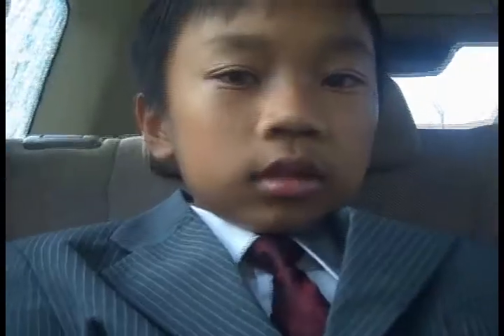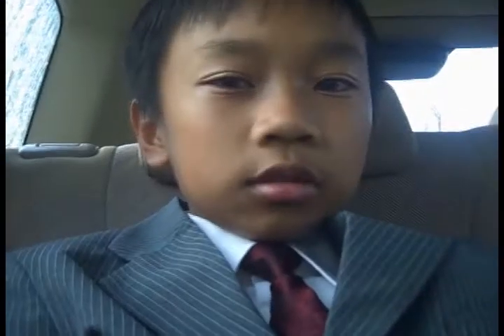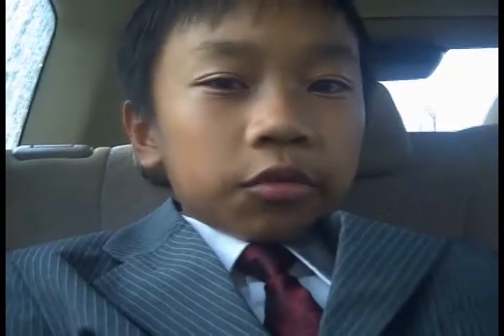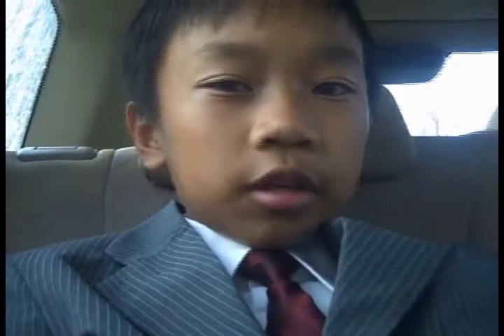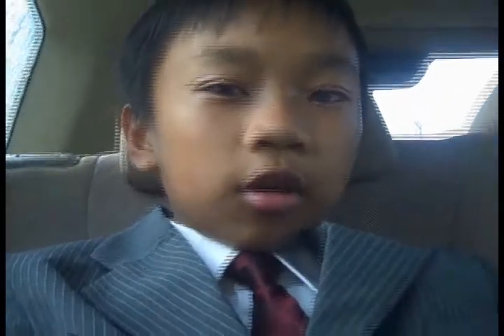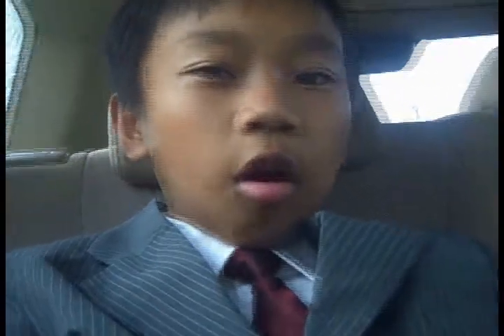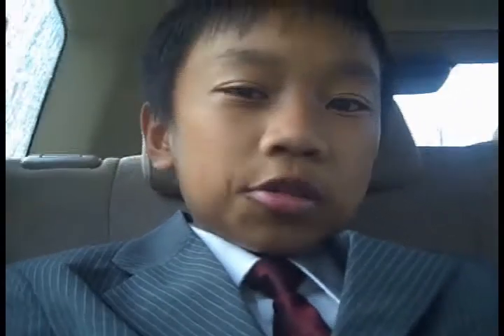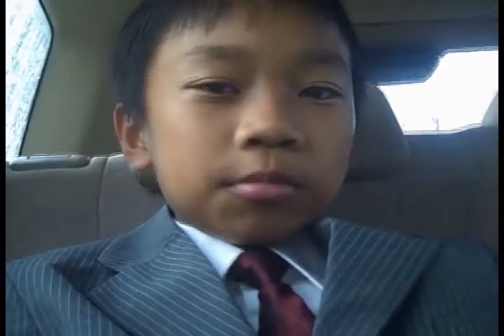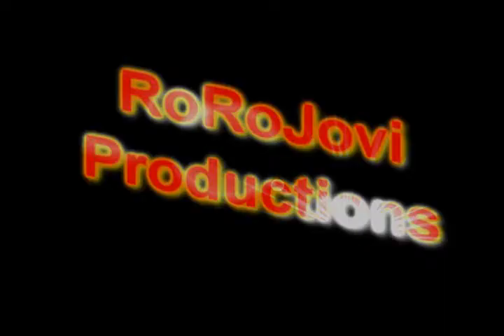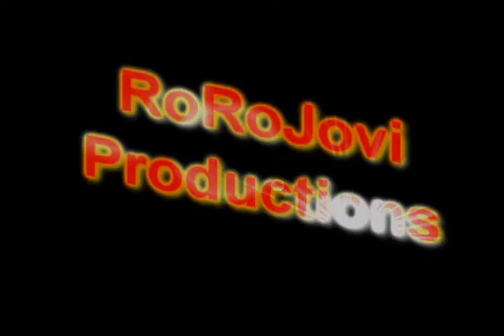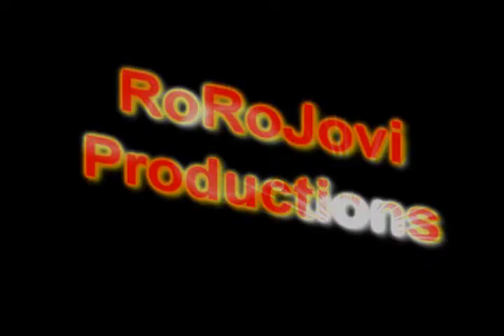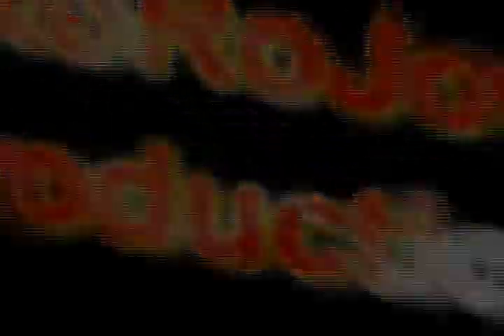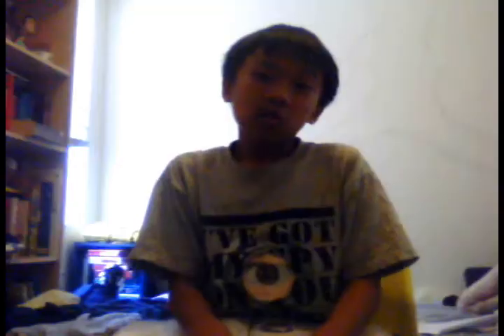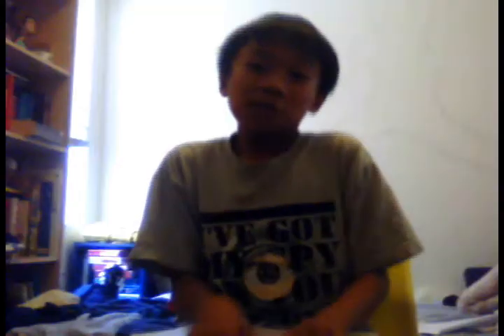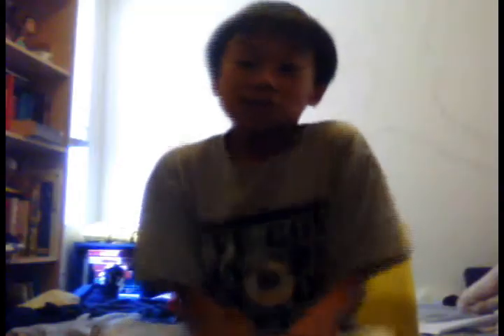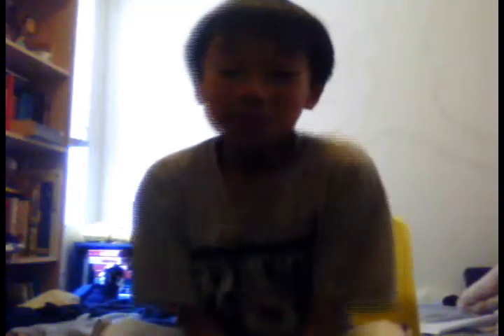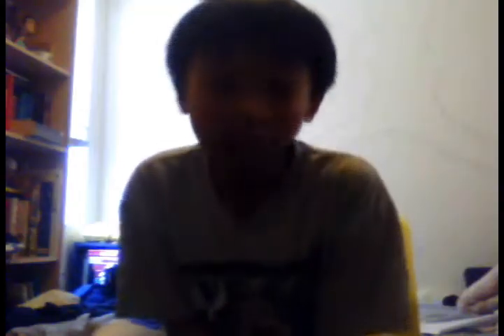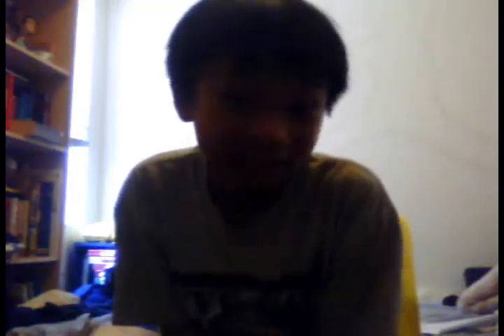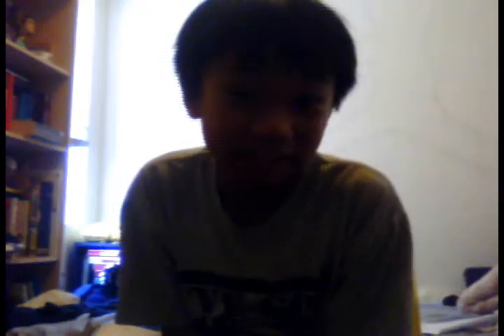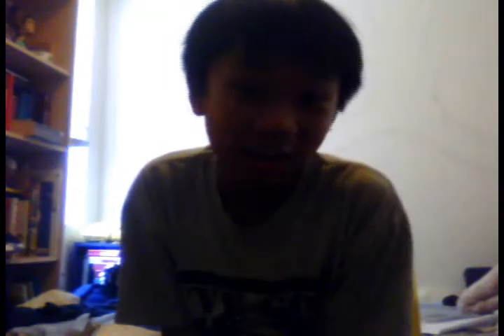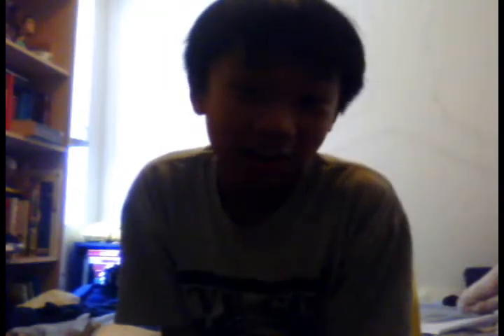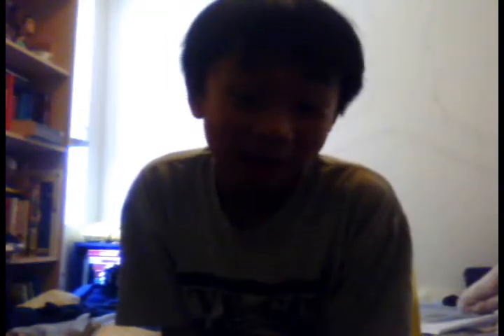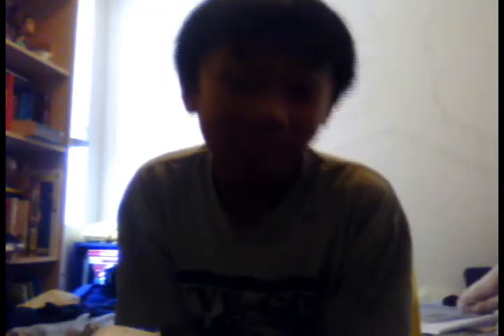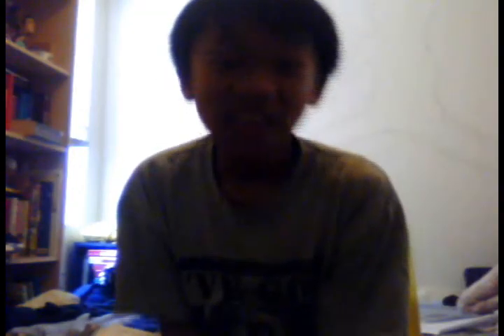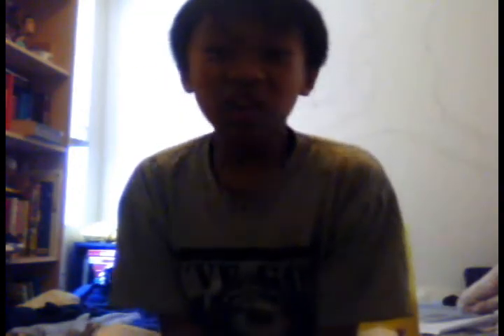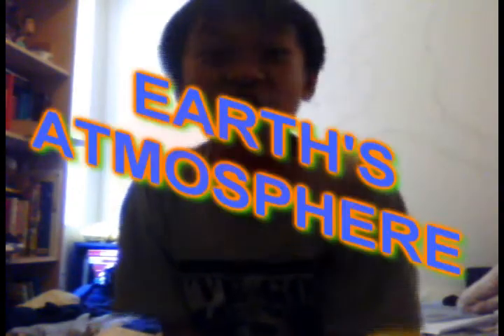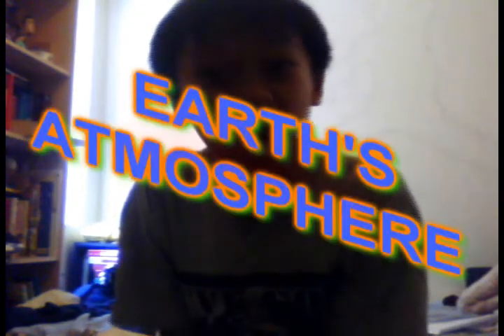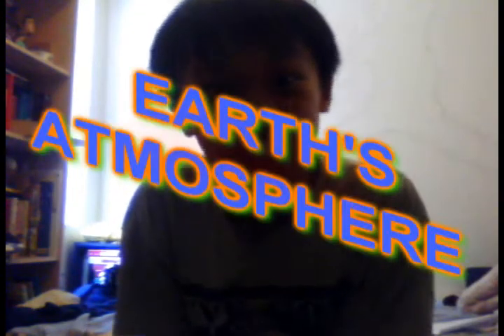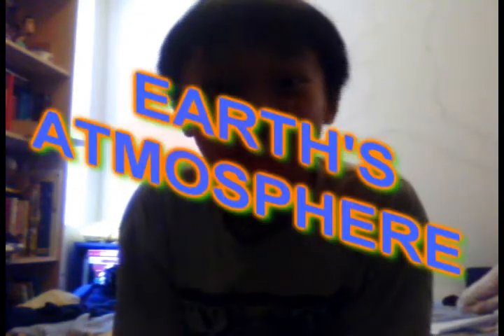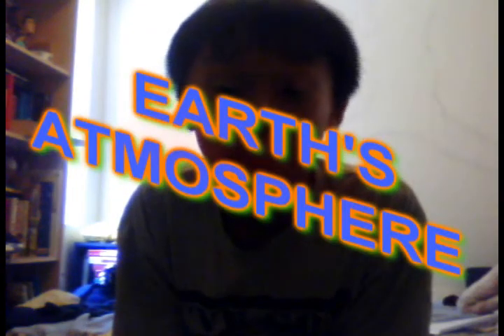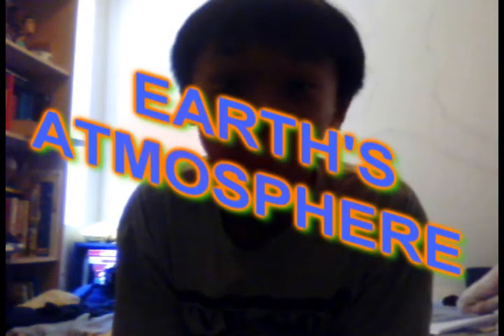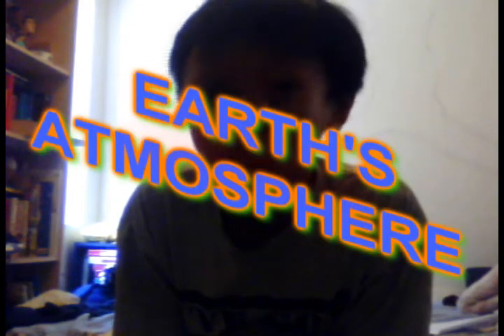Don't I look awesome? We're gonna be talking about the Earth's atmosphere!